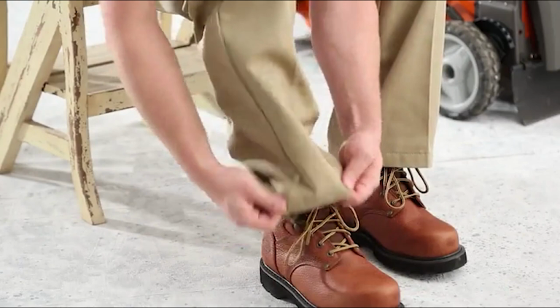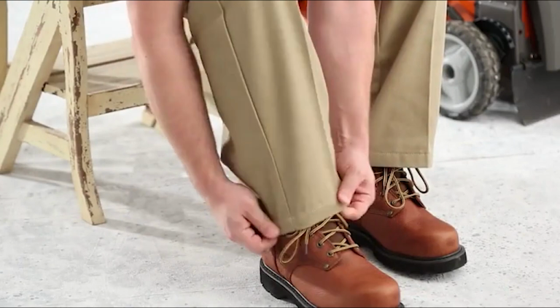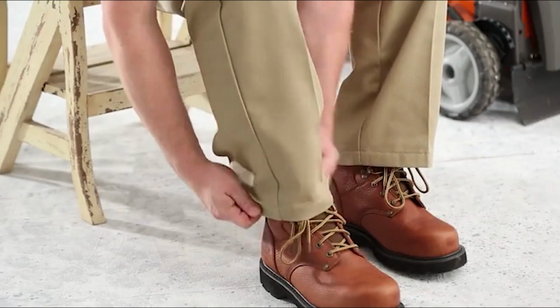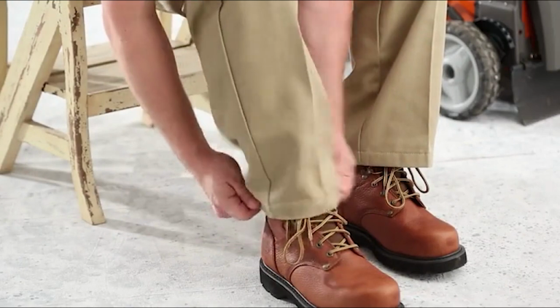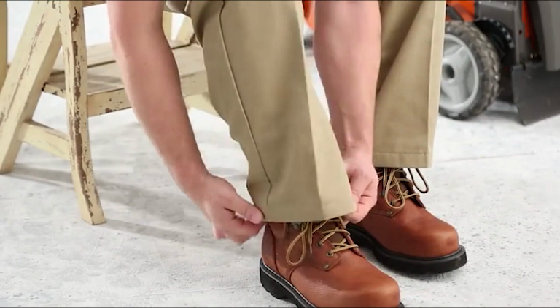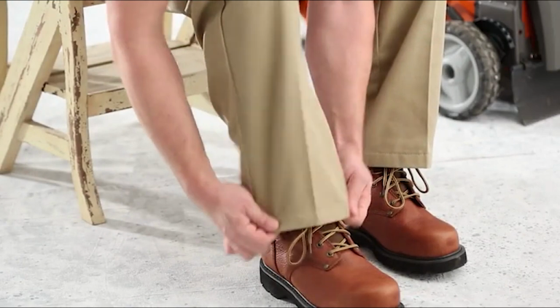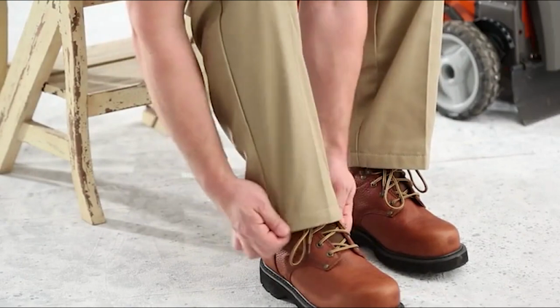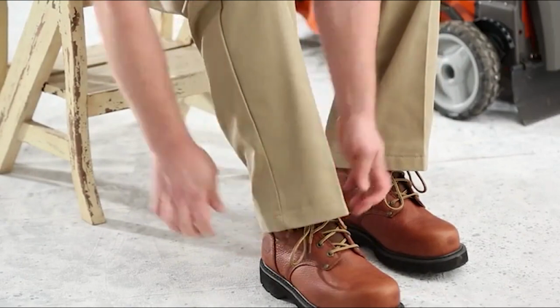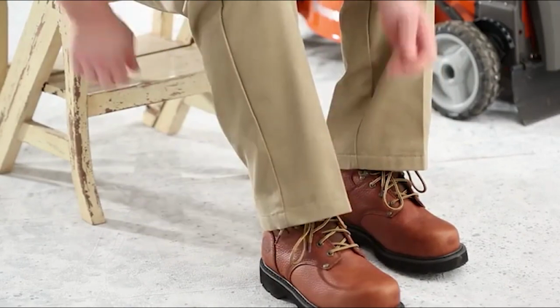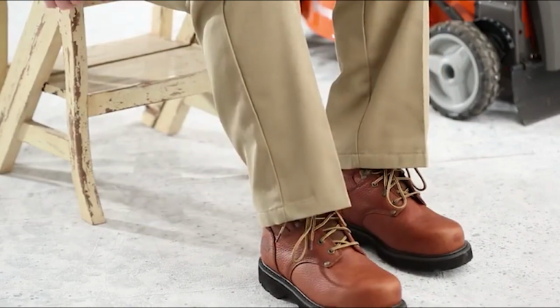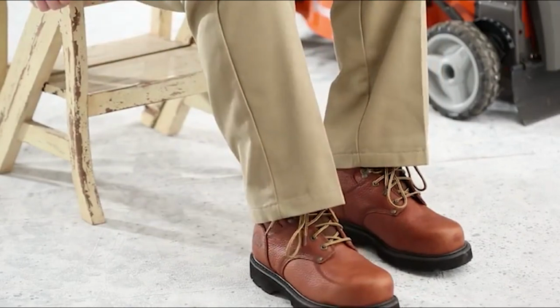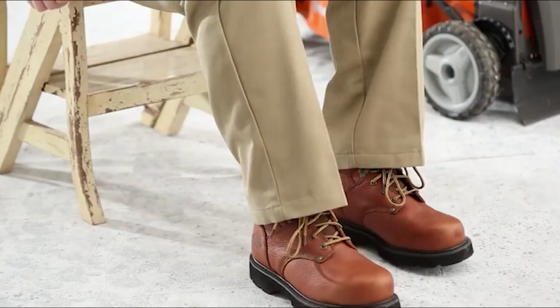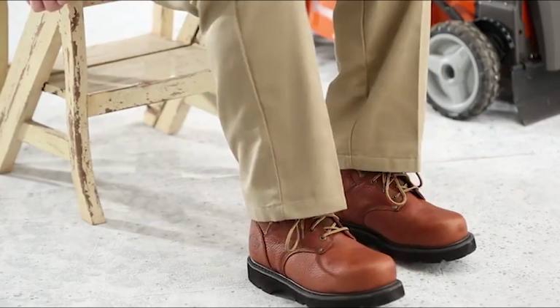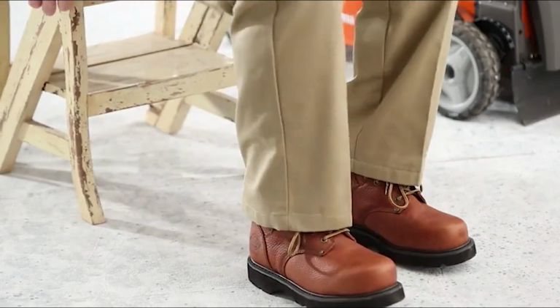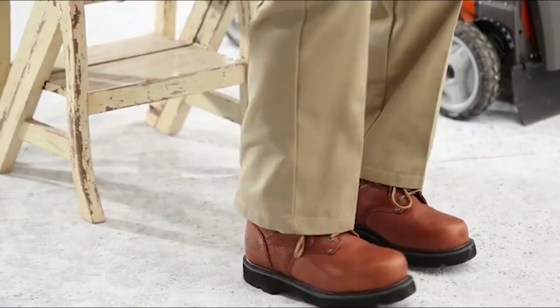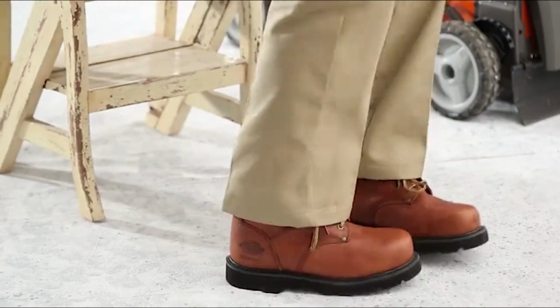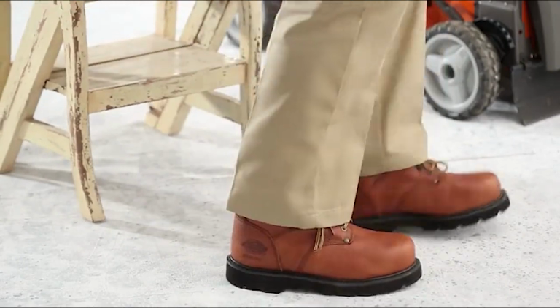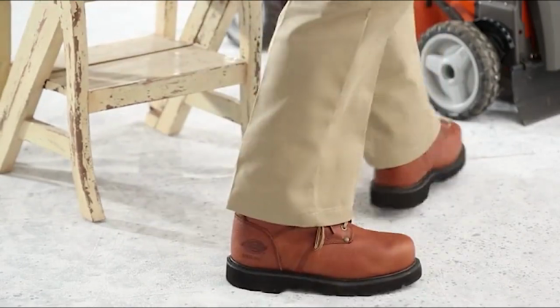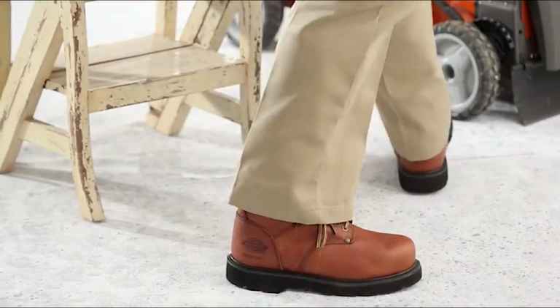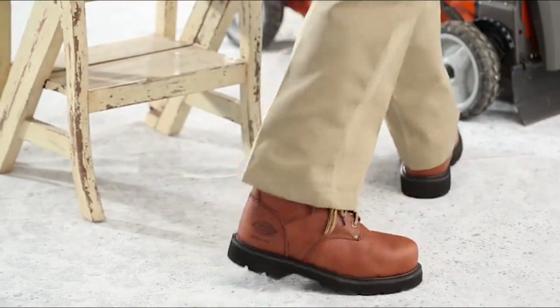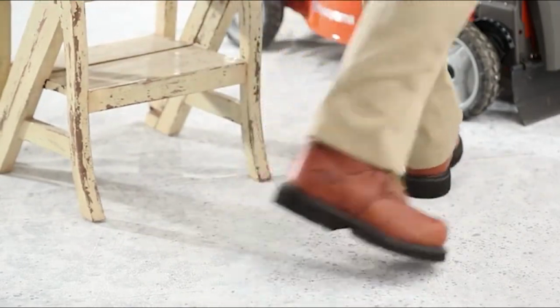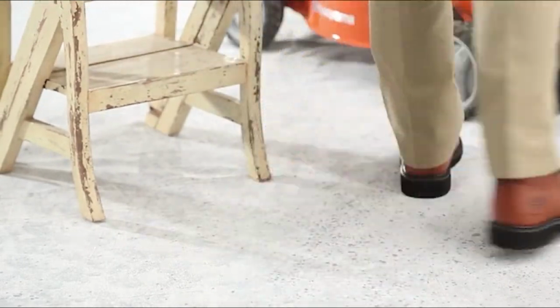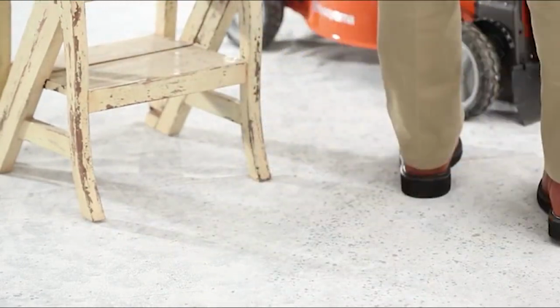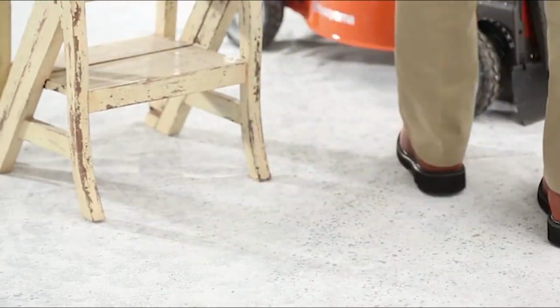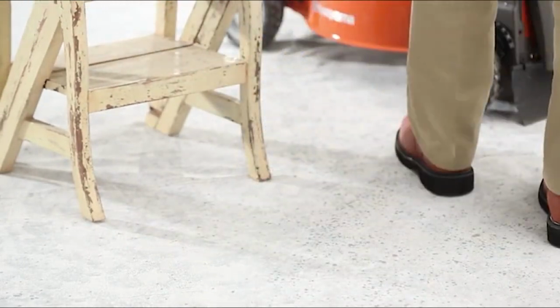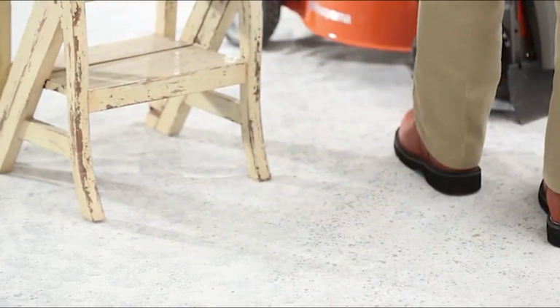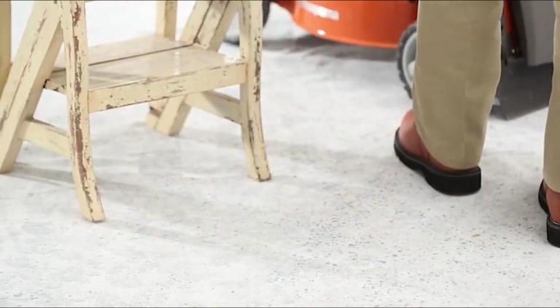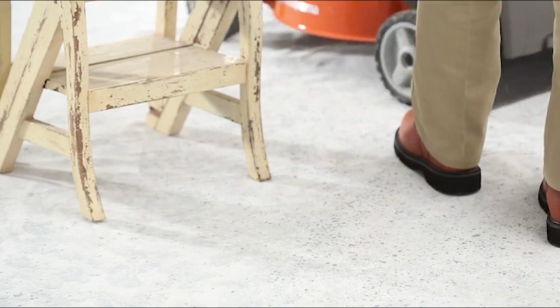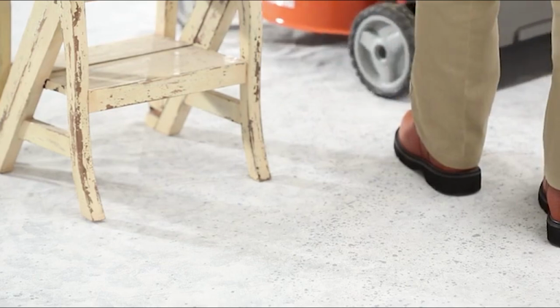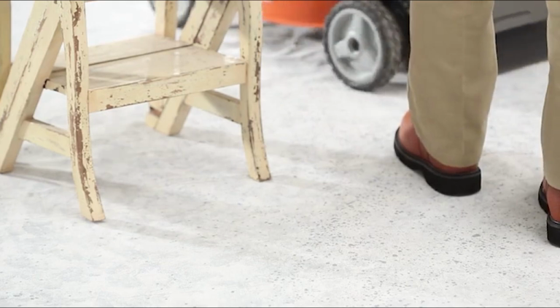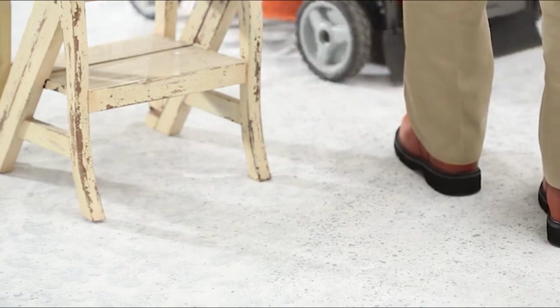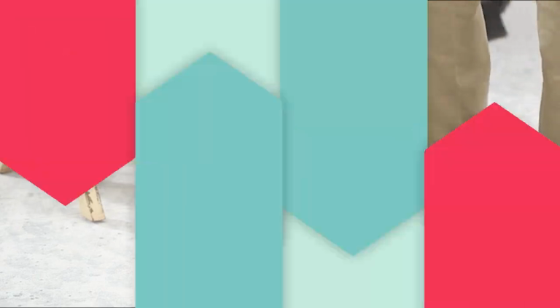These Dickey's socks will keep you comfortable every day of the week. Dickey's work socks are built to work hard.